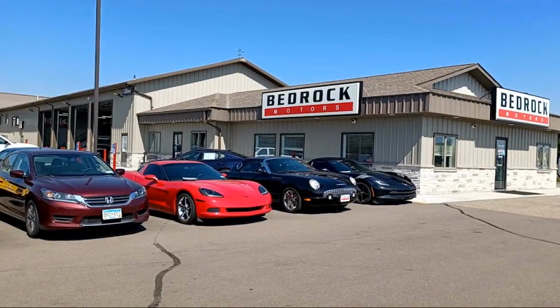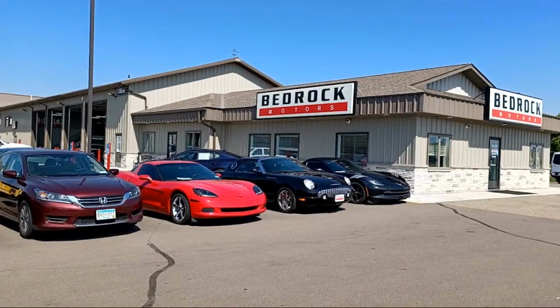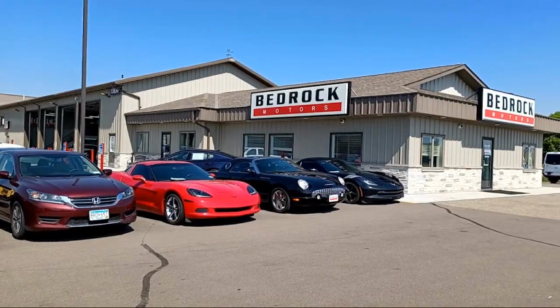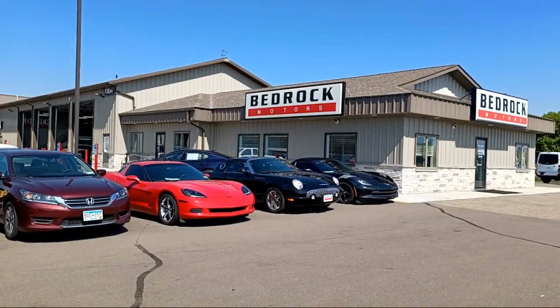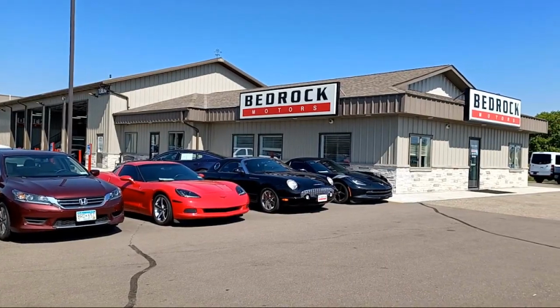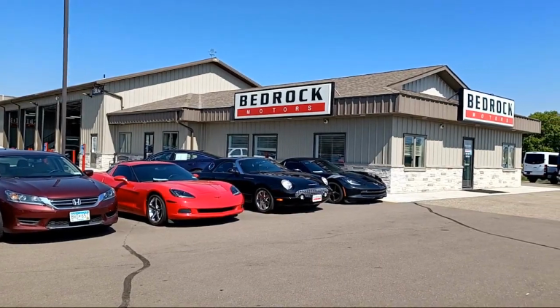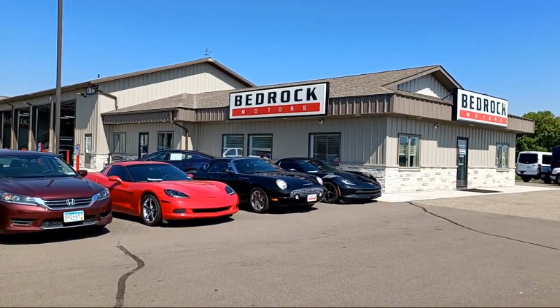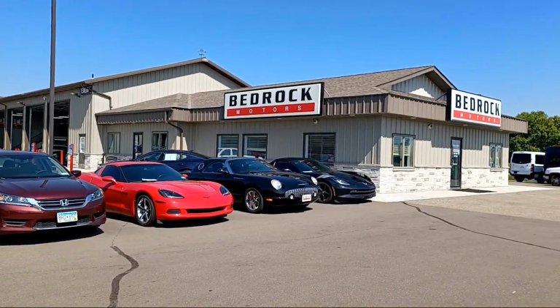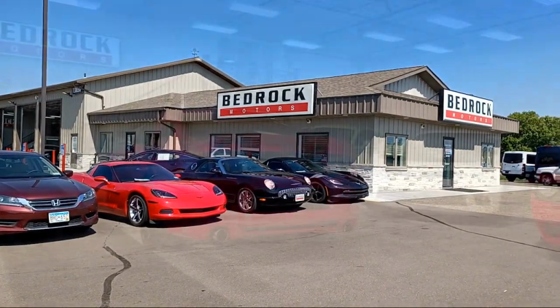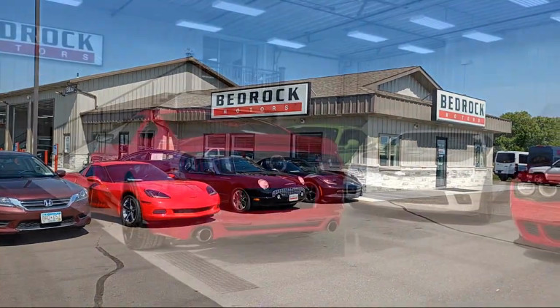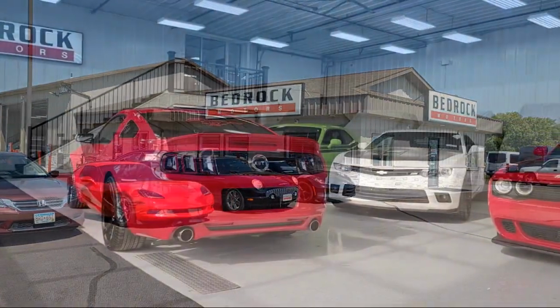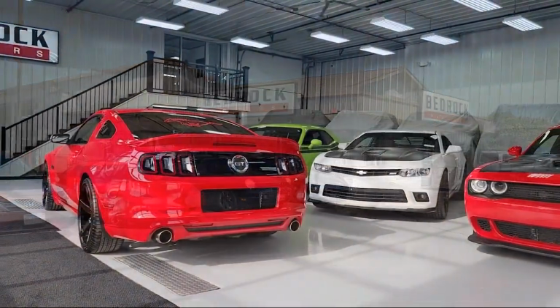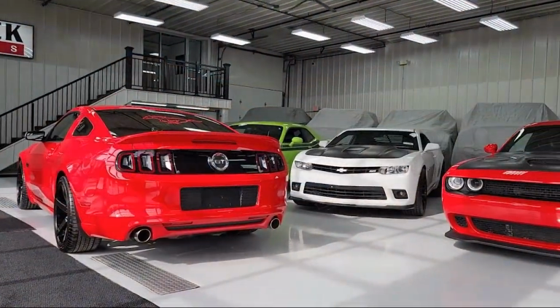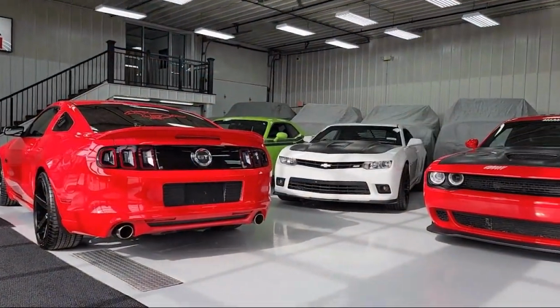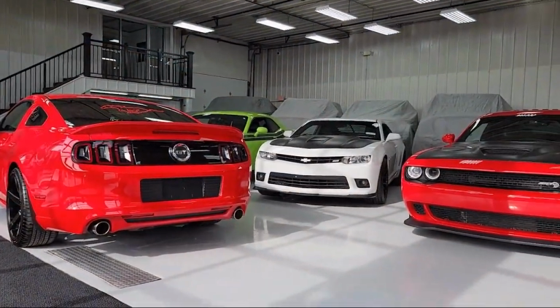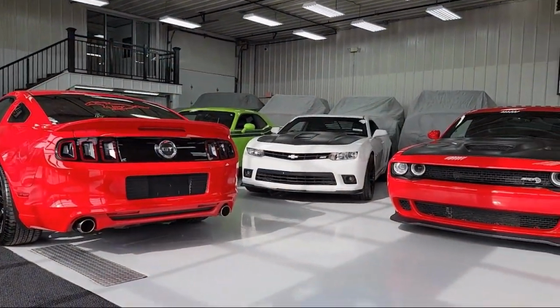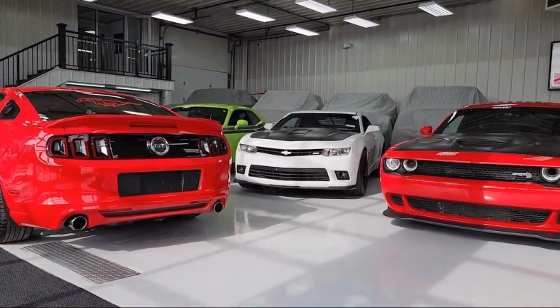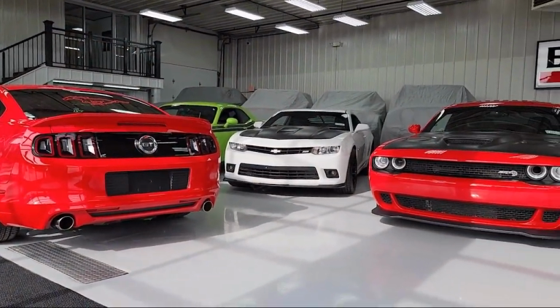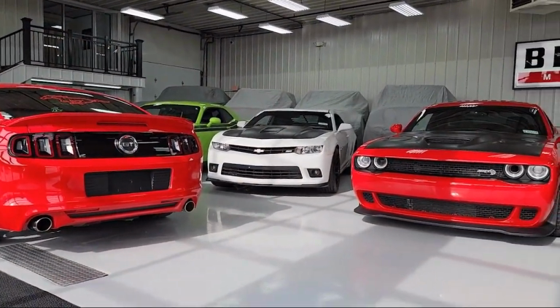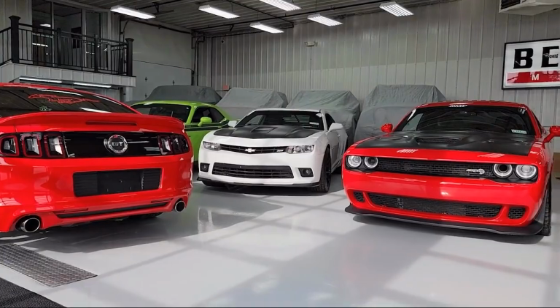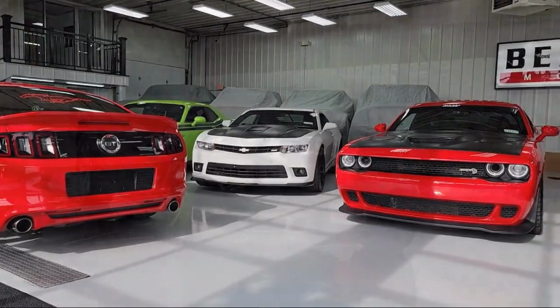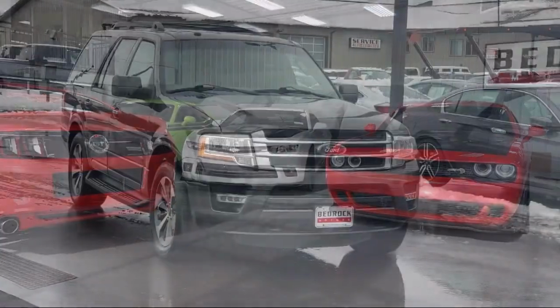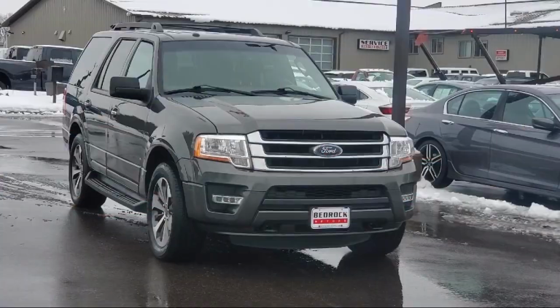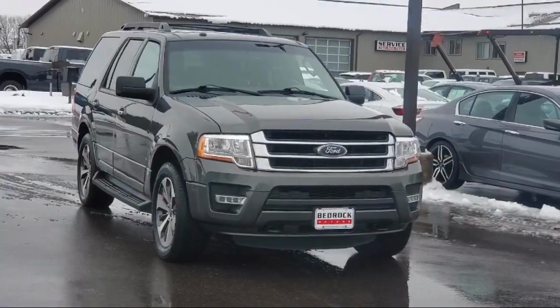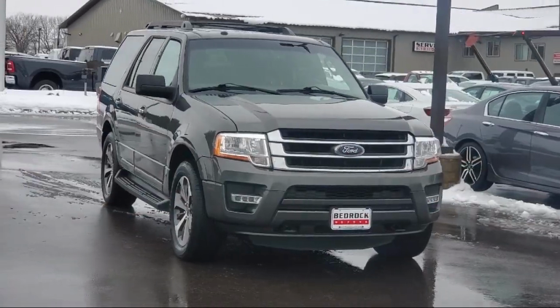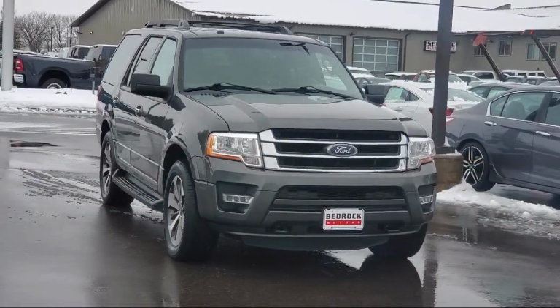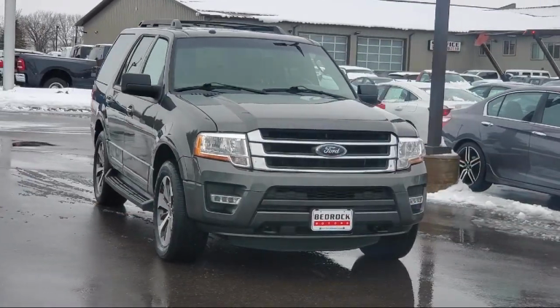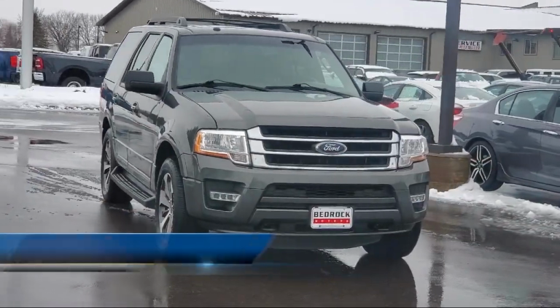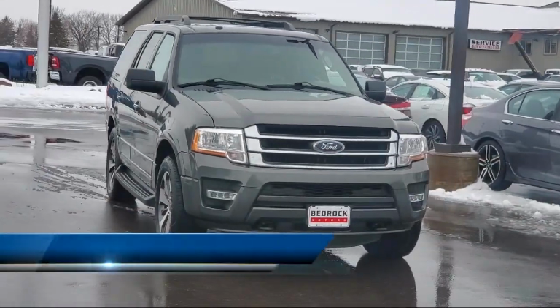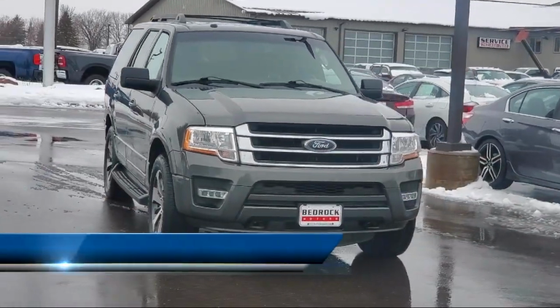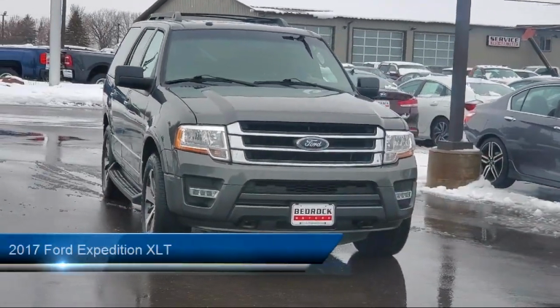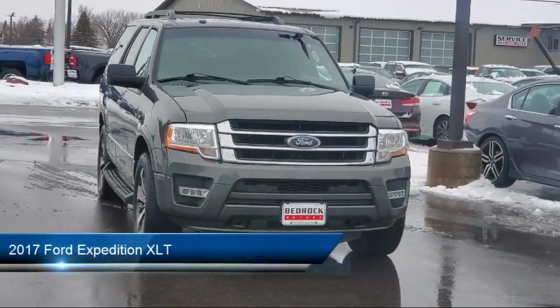Welcome to Bedrock Motors, the Upper Midwest's largest auto wholesaler. Here's a look at another one of our great vehicles in our inventory.